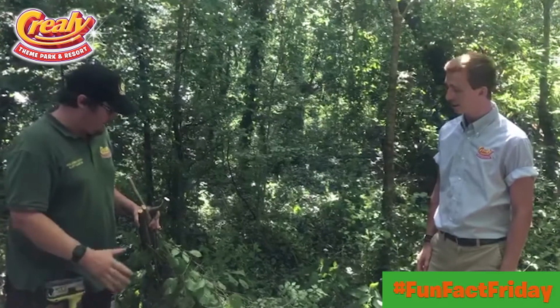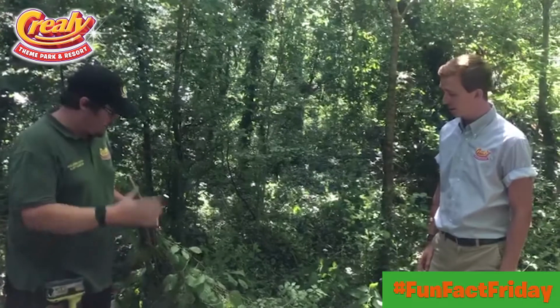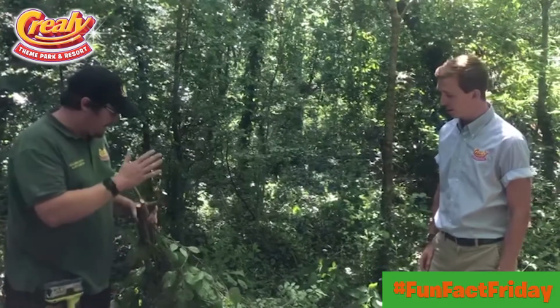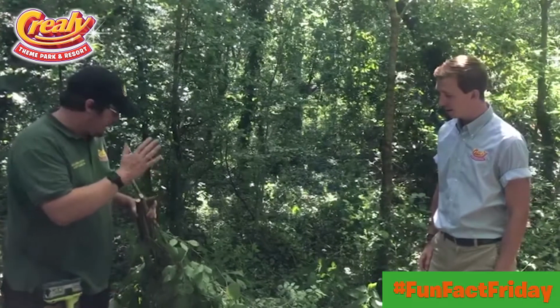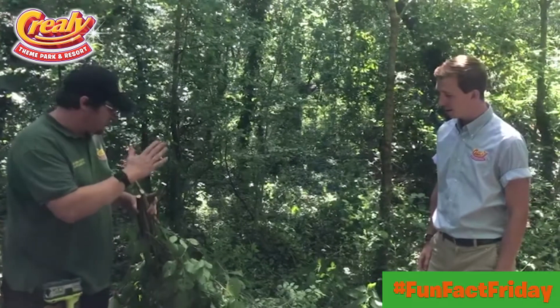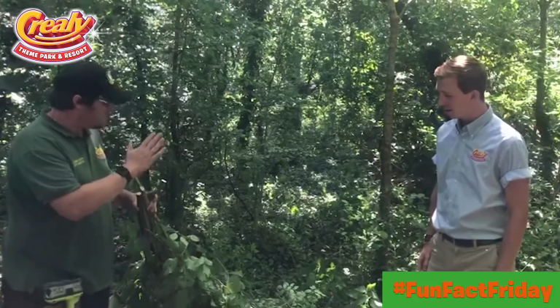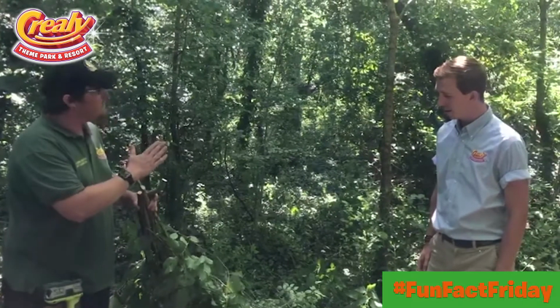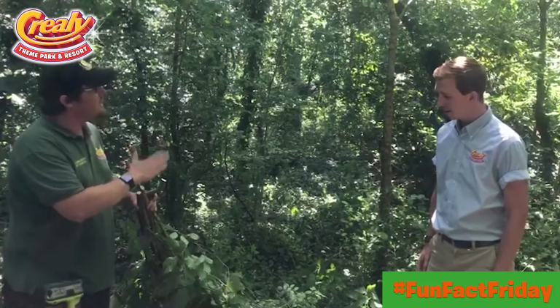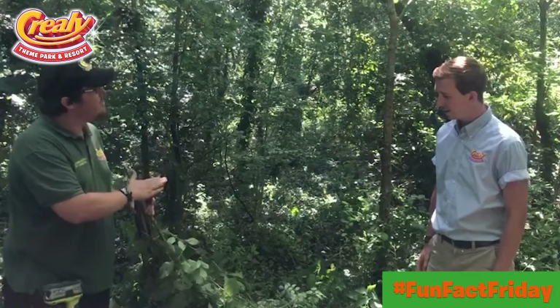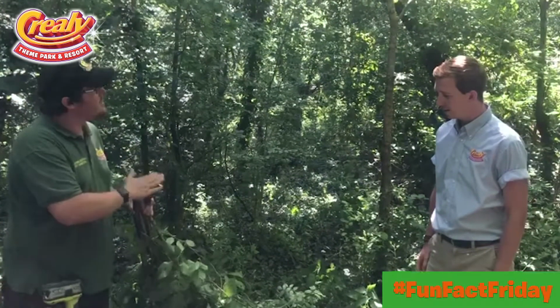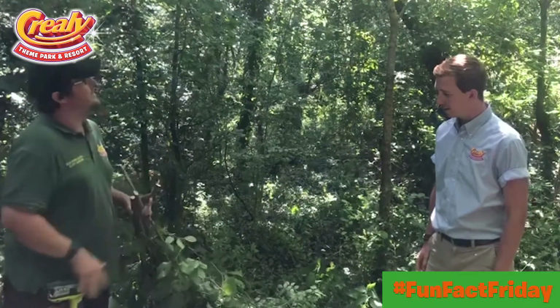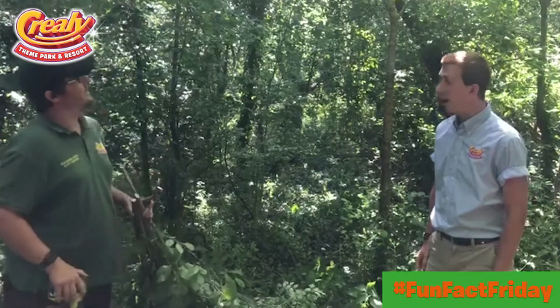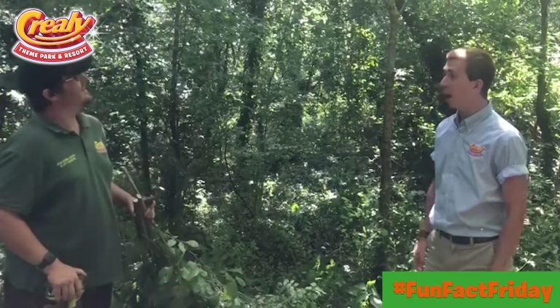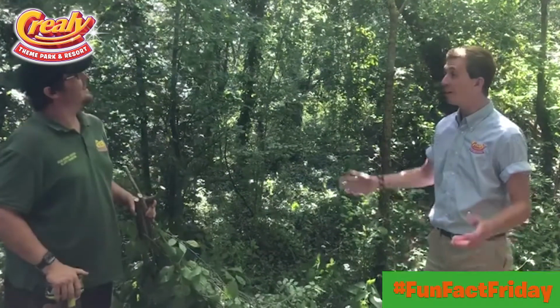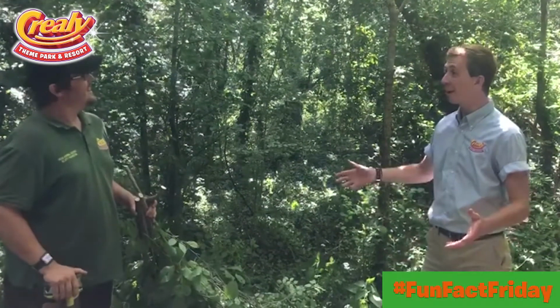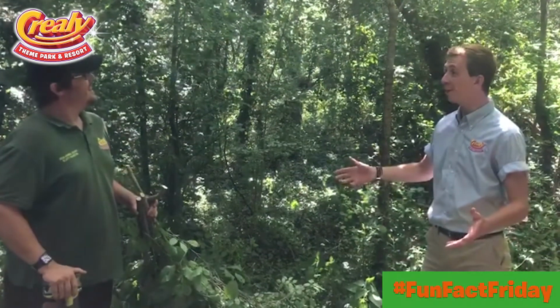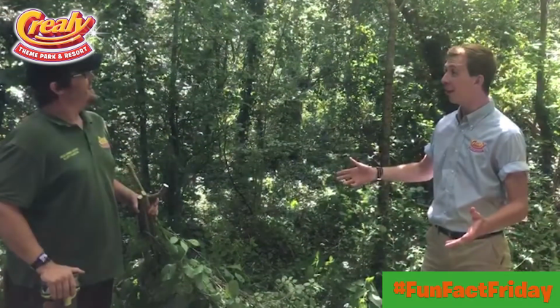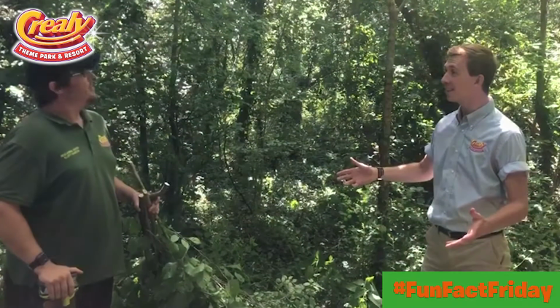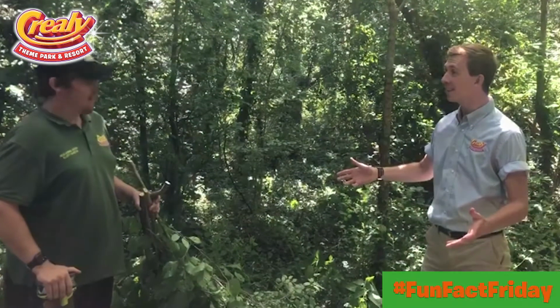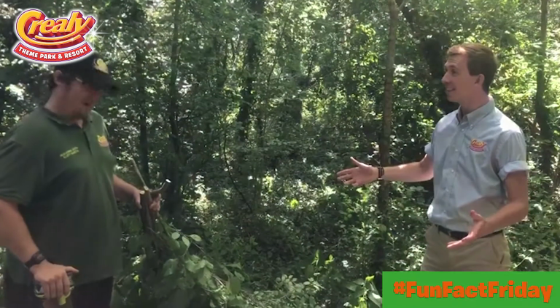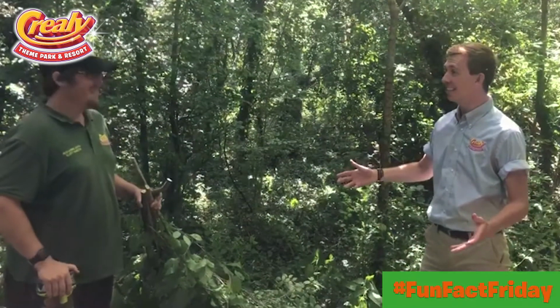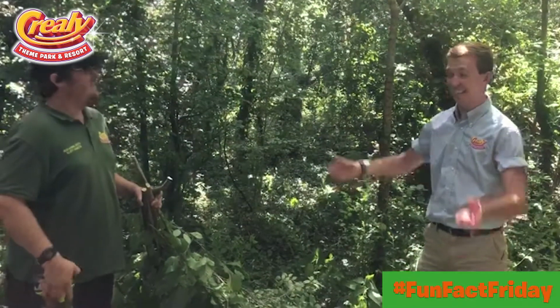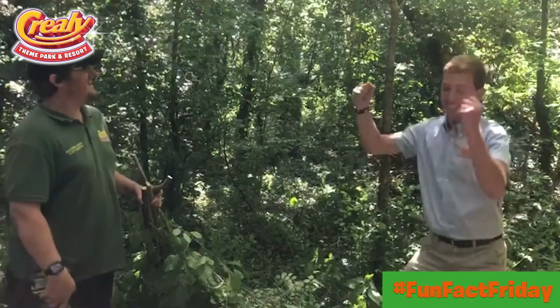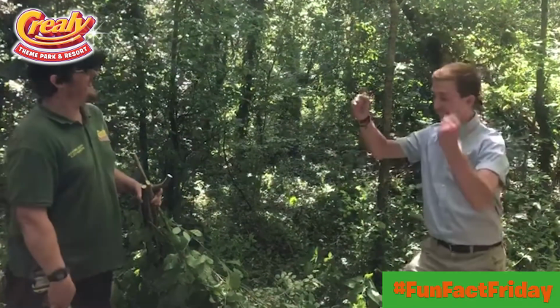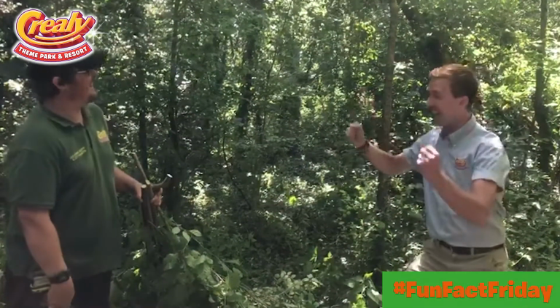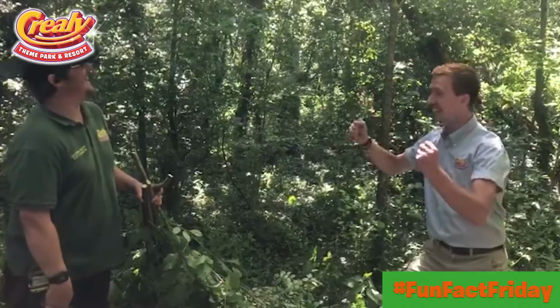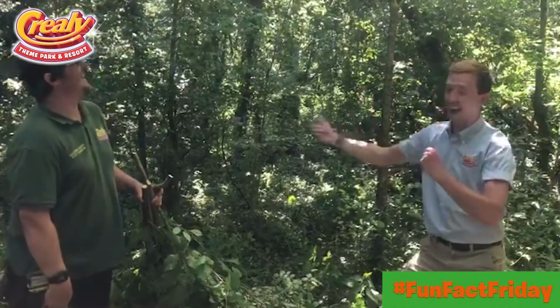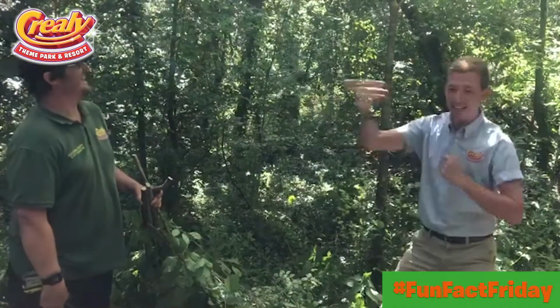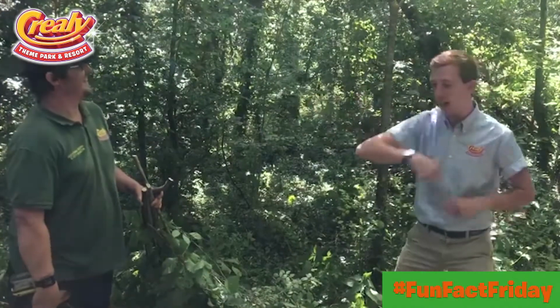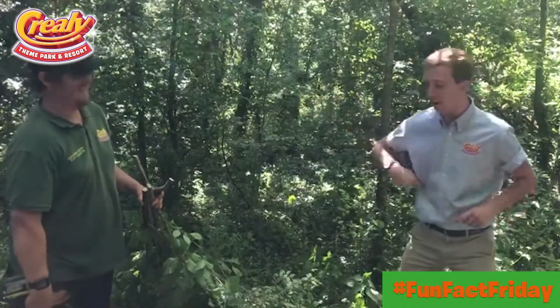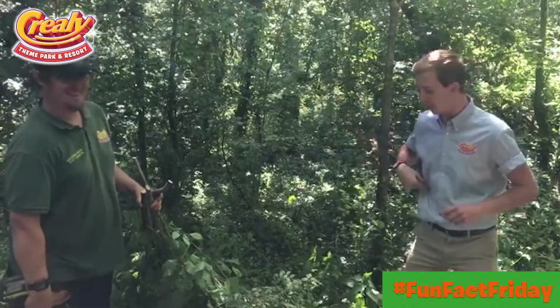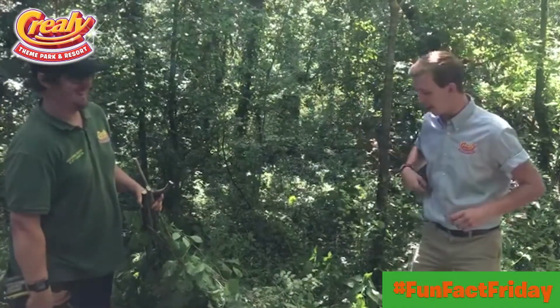So we're down here collecting some browse for the goats. And we're going to see the goats first? We are going to see the goats first! Right, let's go, I'll follow you.